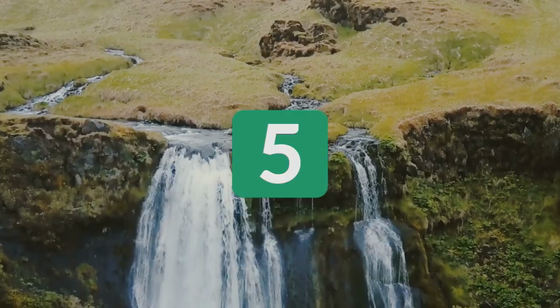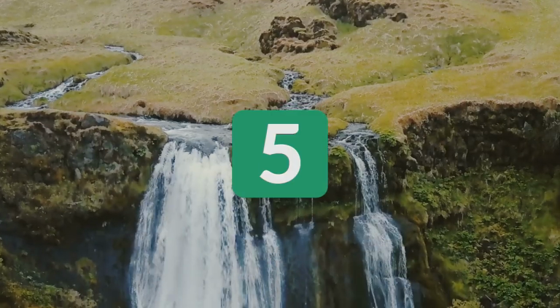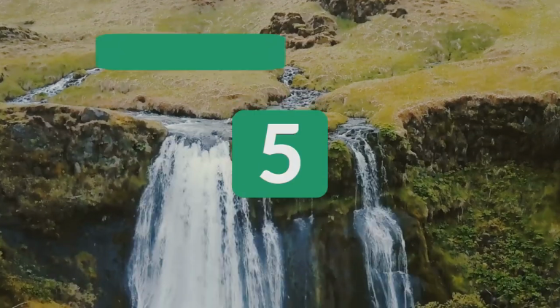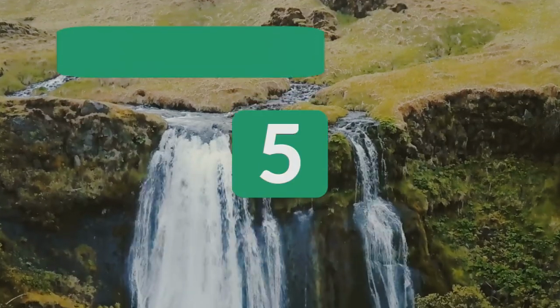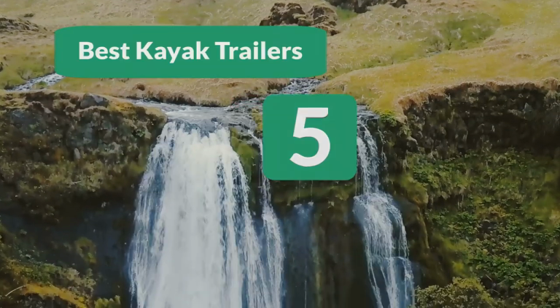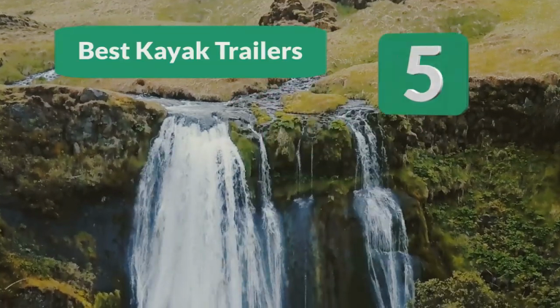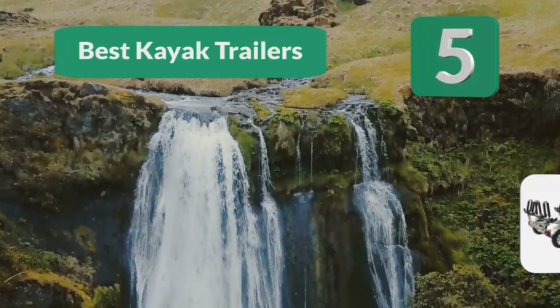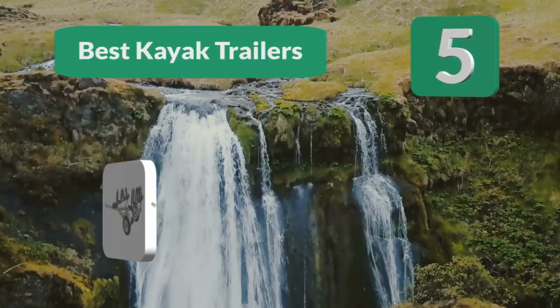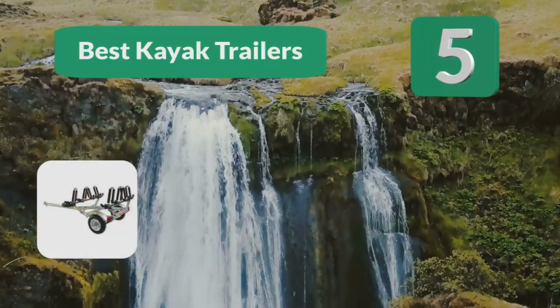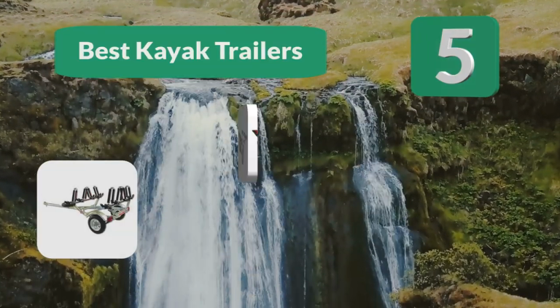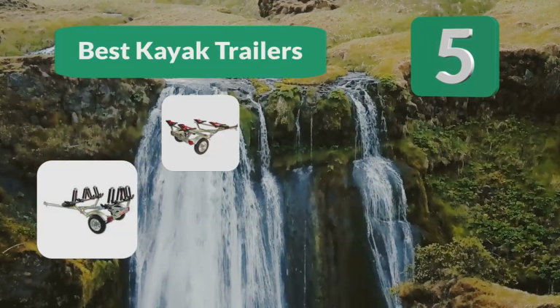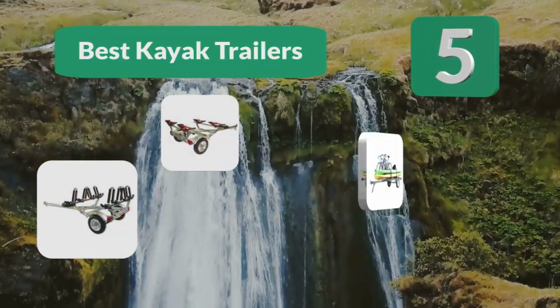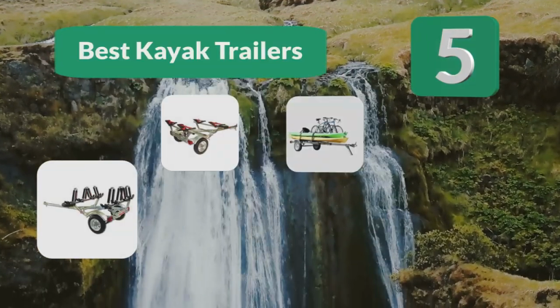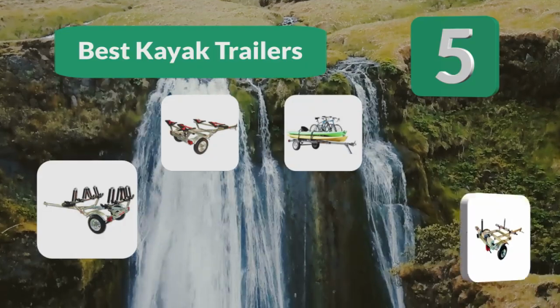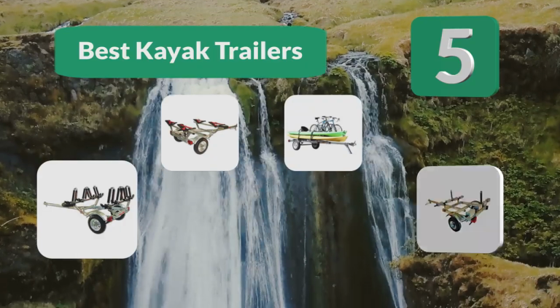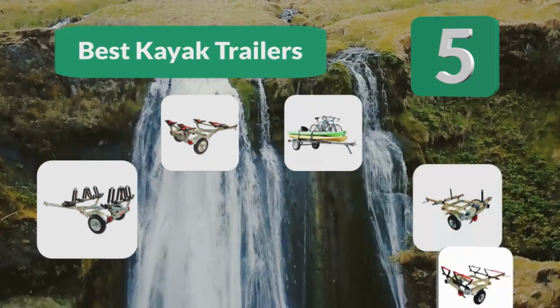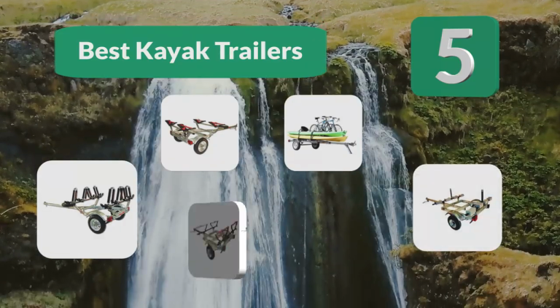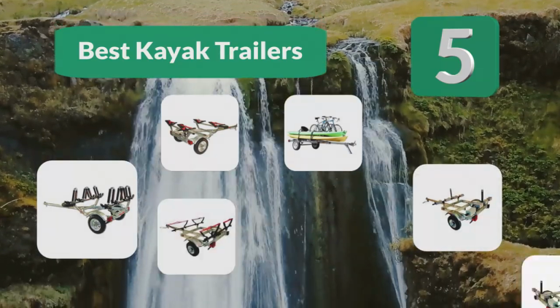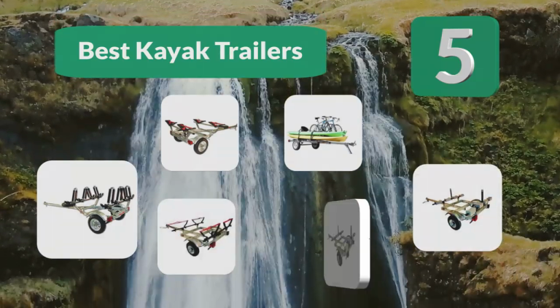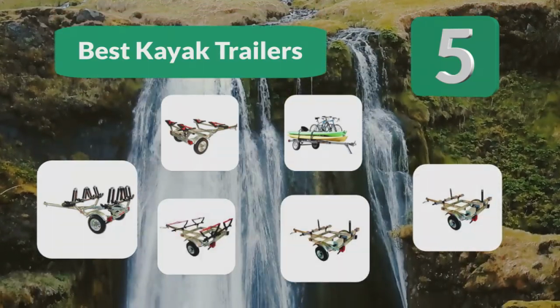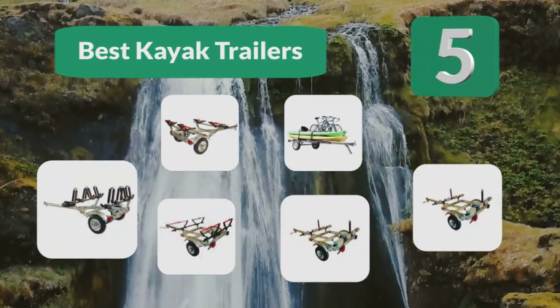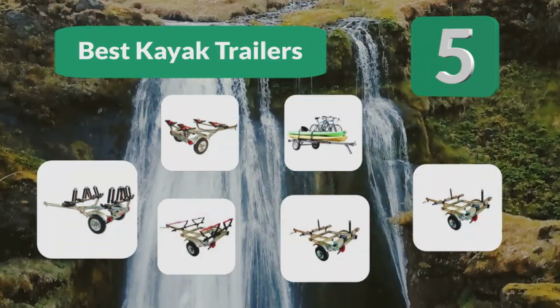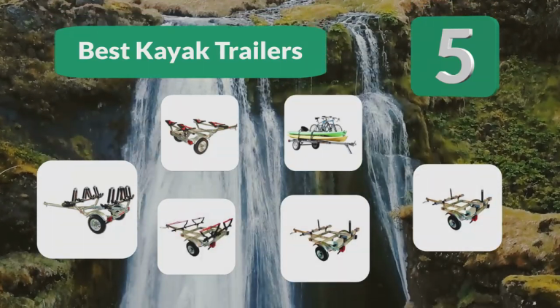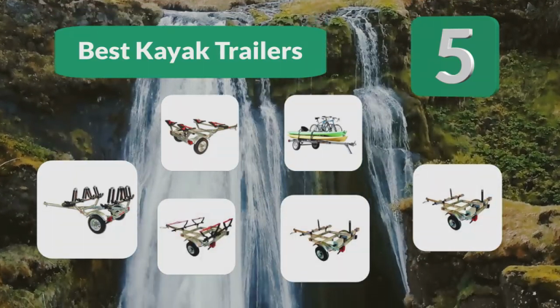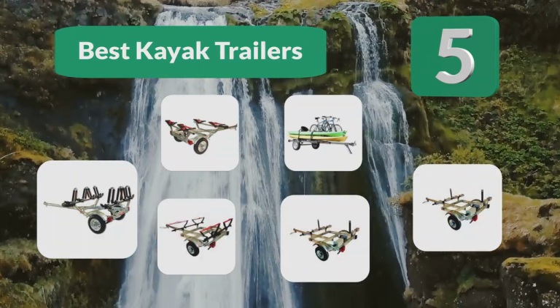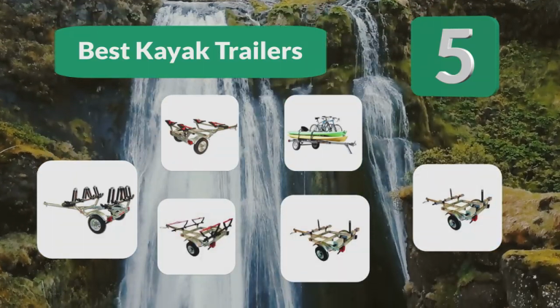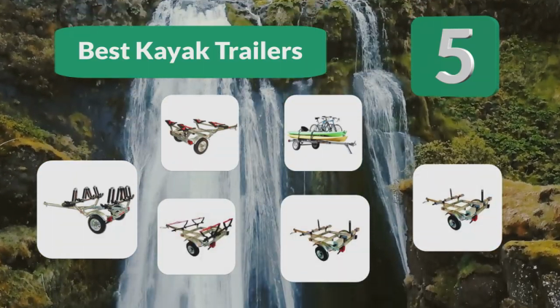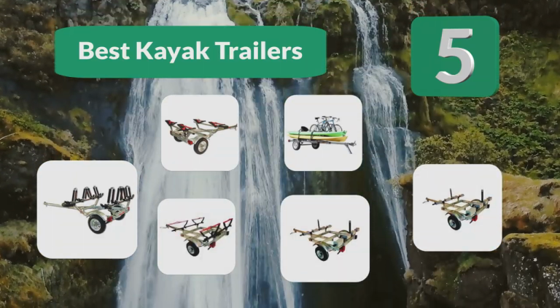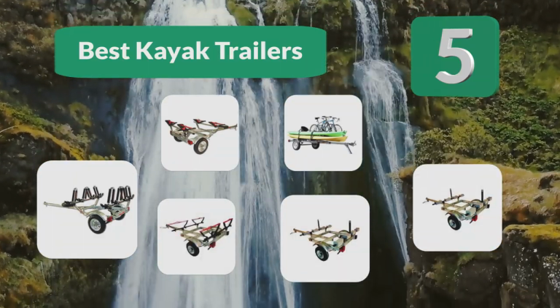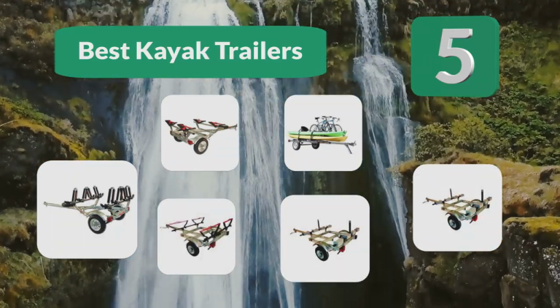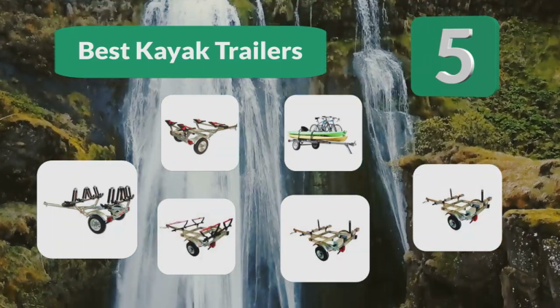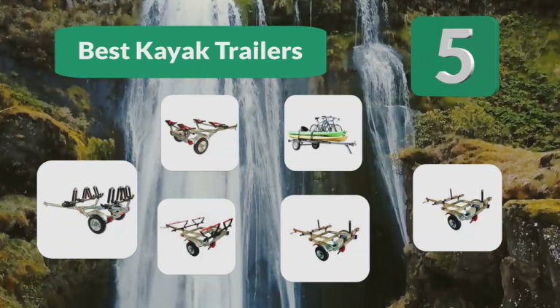Top 5 best kayak trailers. Getting the best two kayak trailers is a great way to transport the whole family's boats.